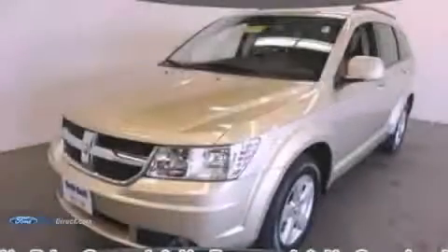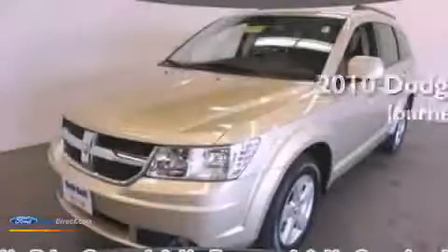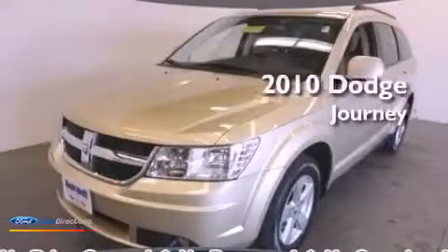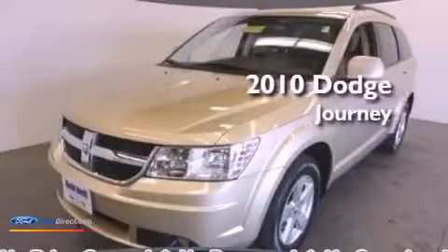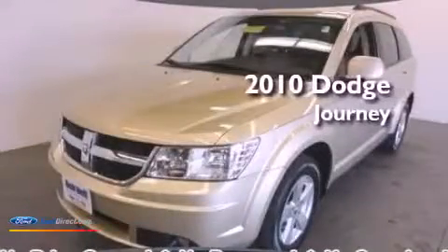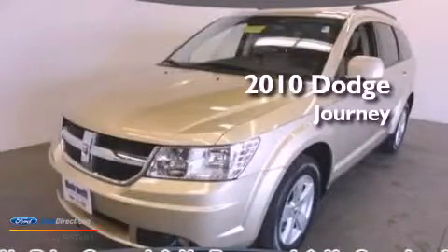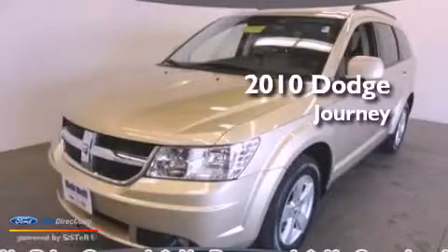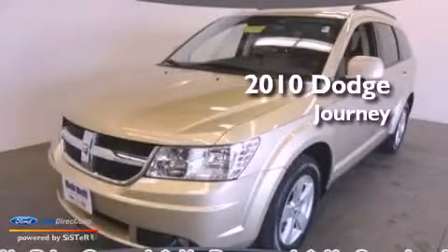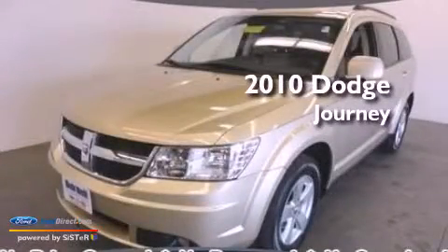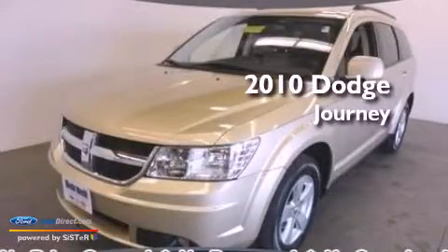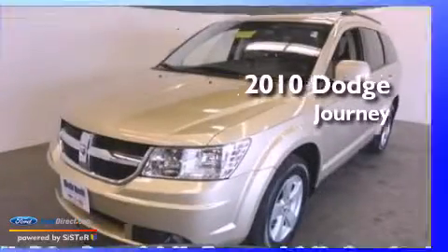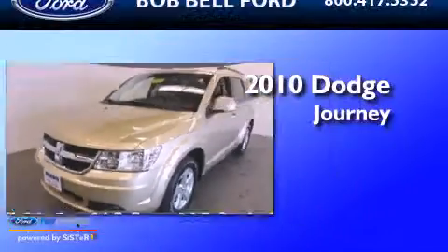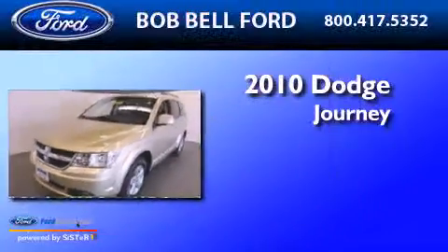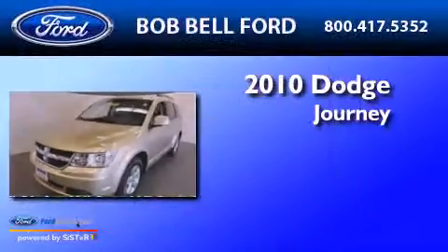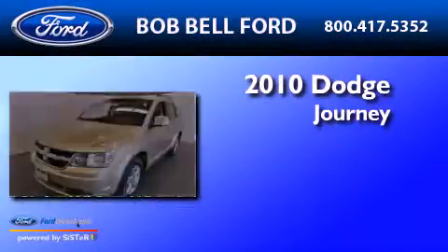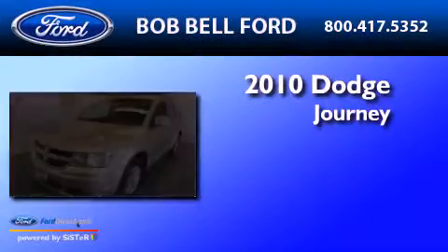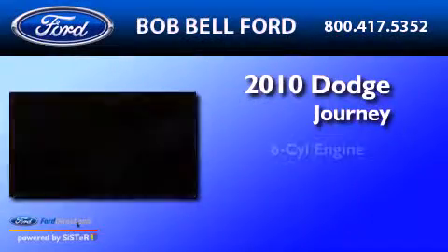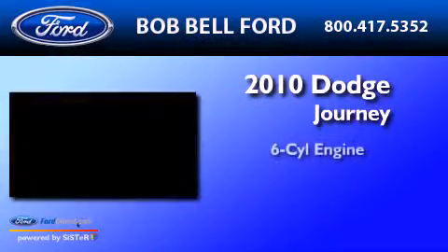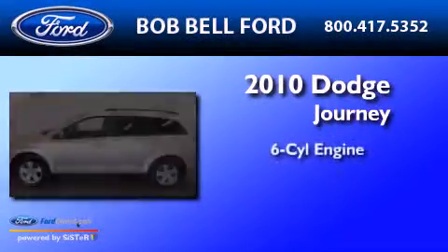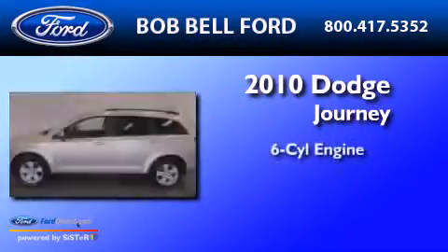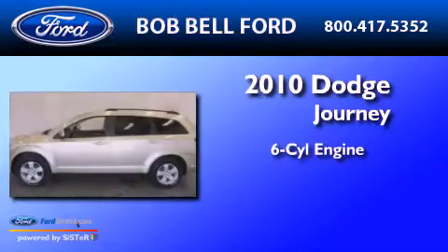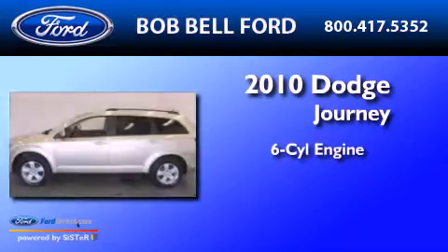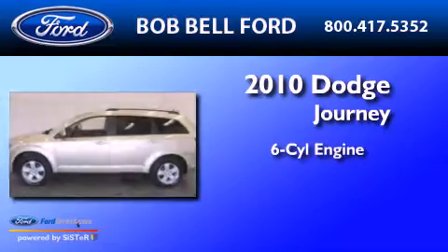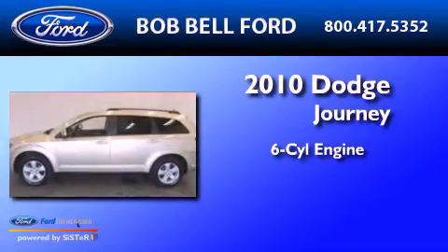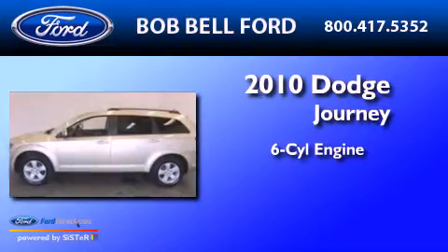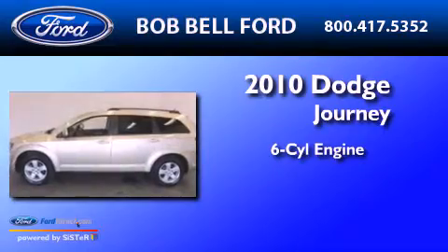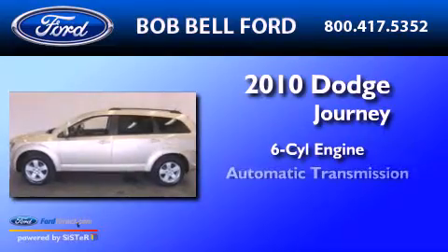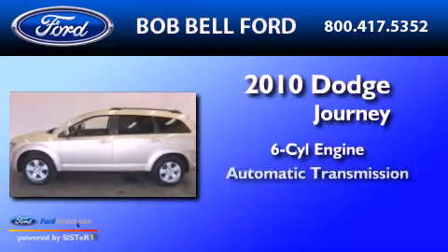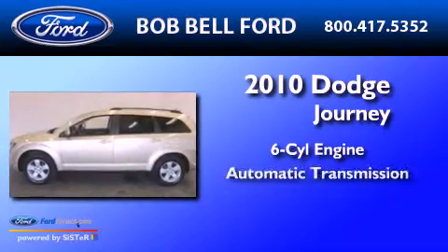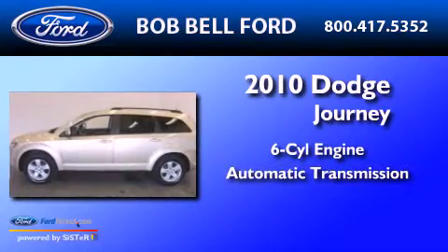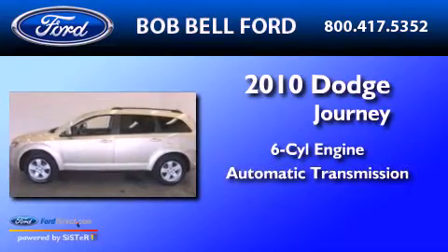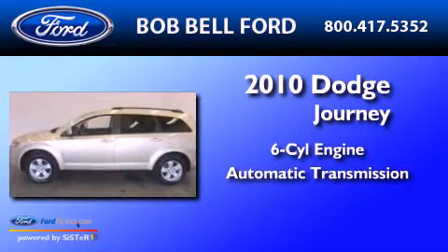This is a 2010 Dodge Journey. It features a six-cylinder engine and an automatic transmission.